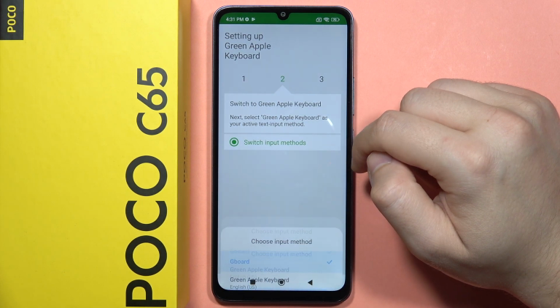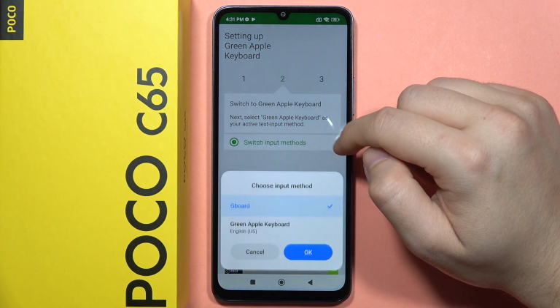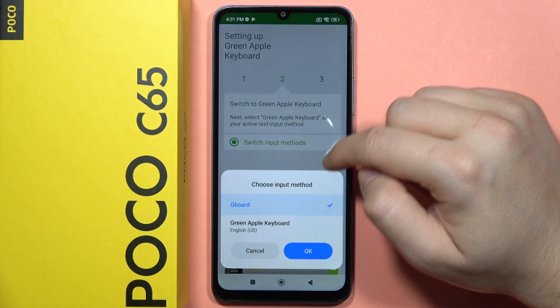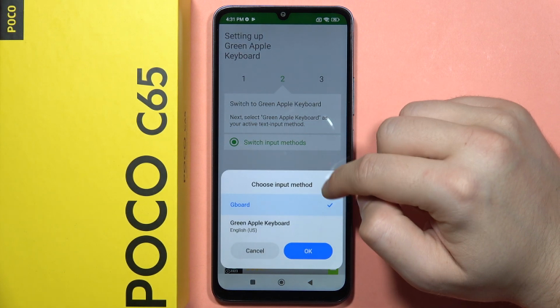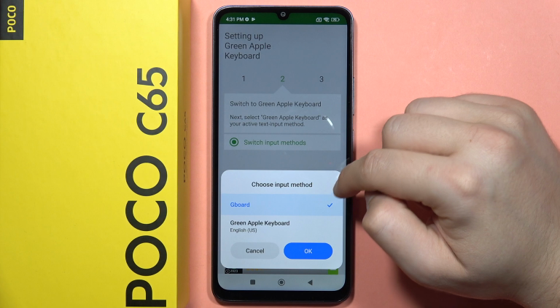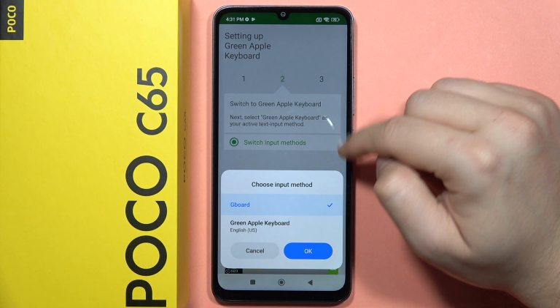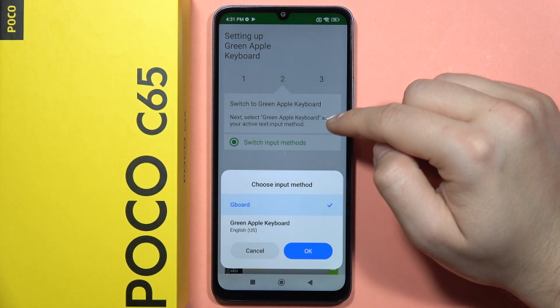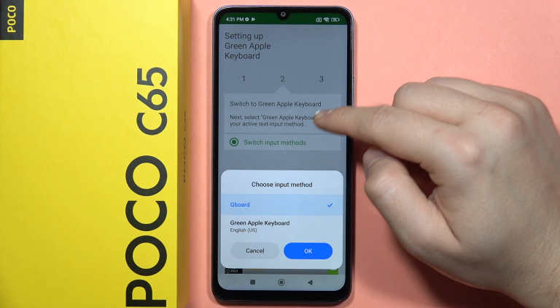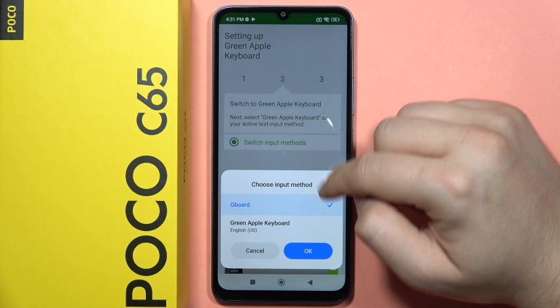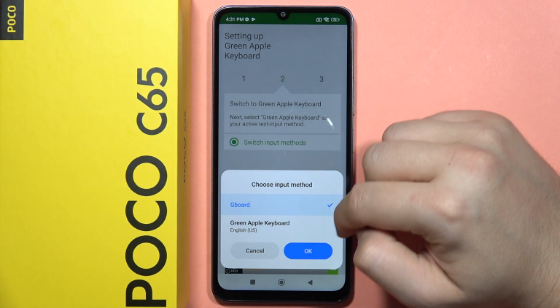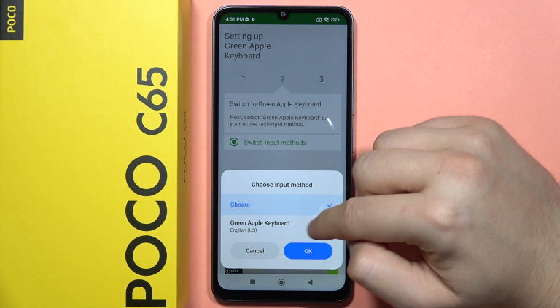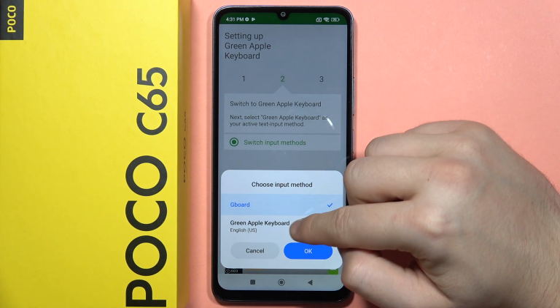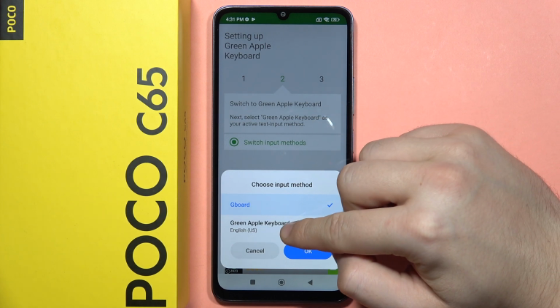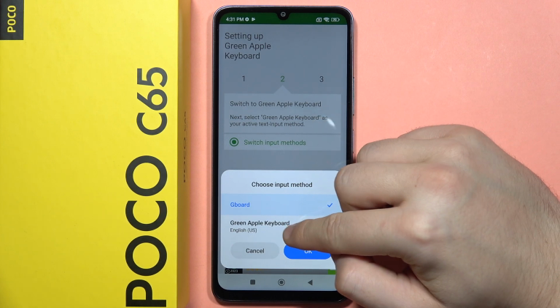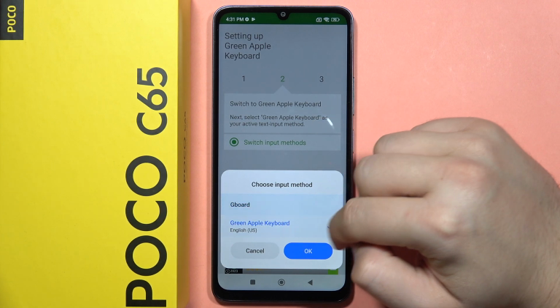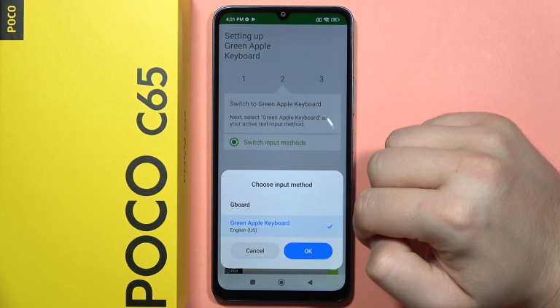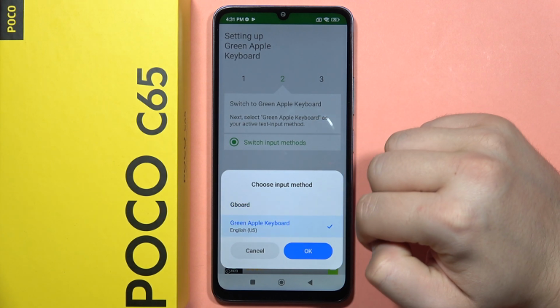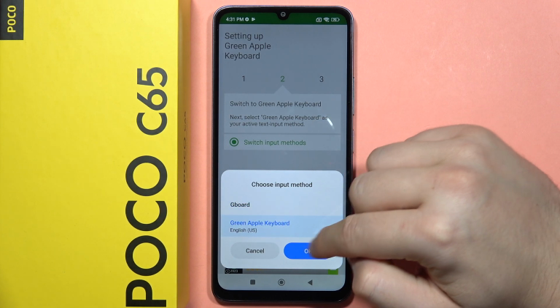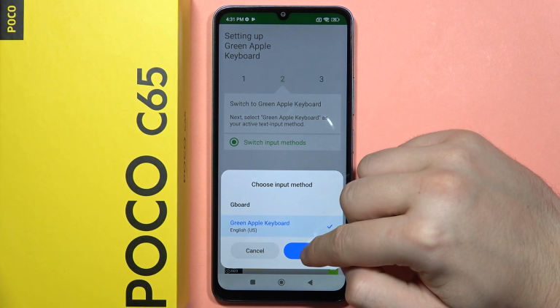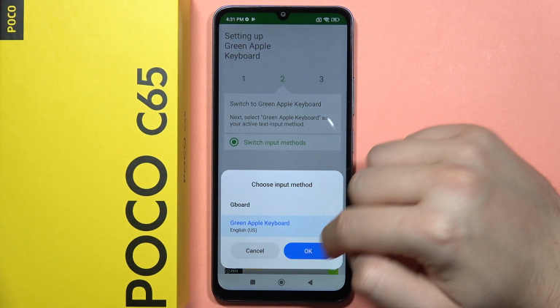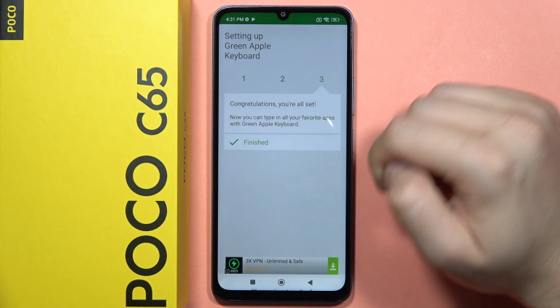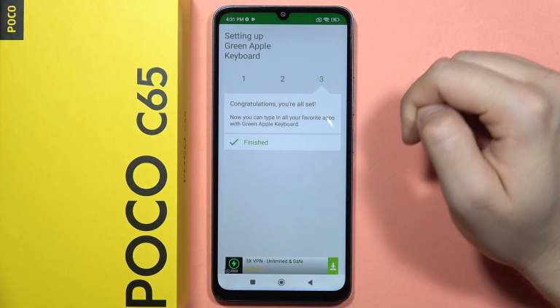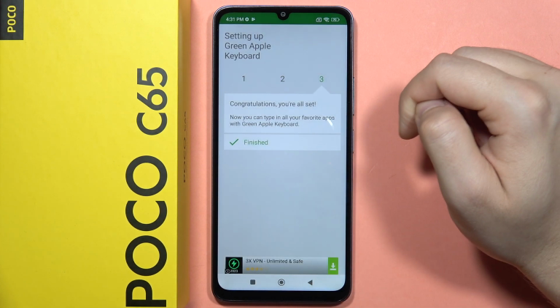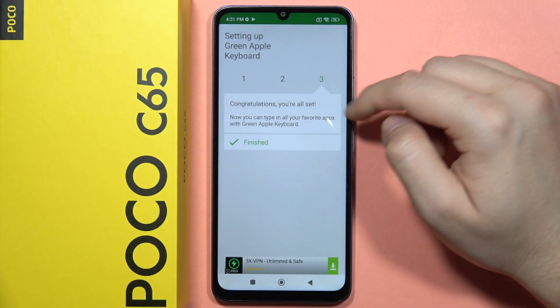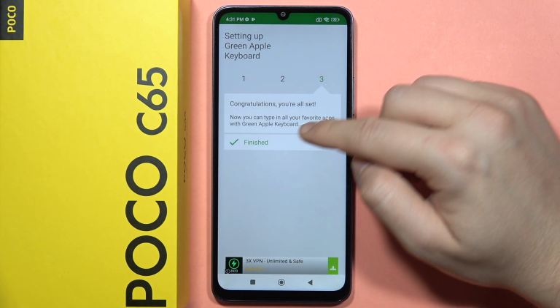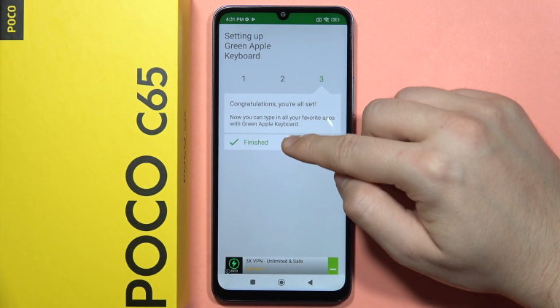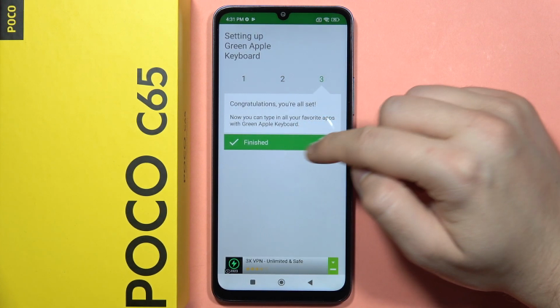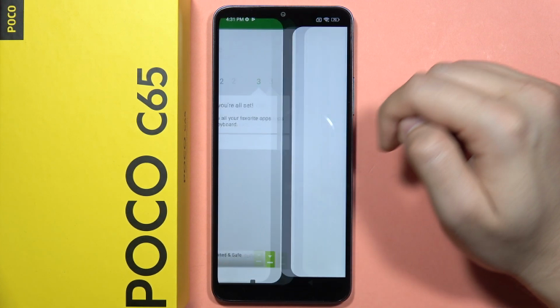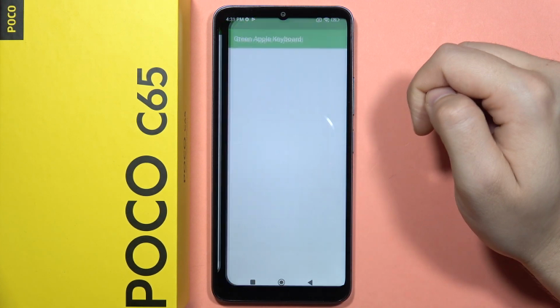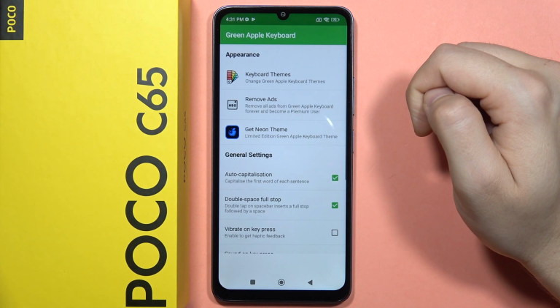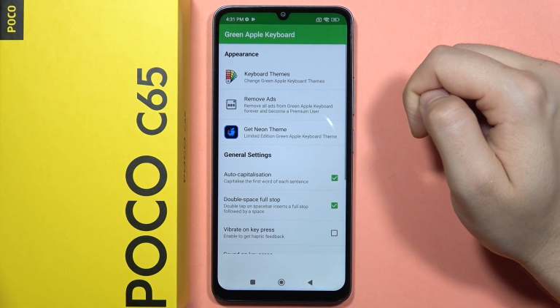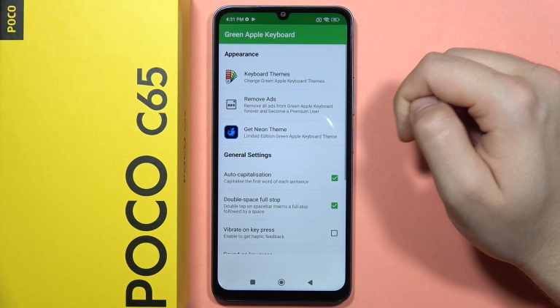Here, click to switch input methods, switch to your green Apple keyboard, click OK, and now tap to finish.